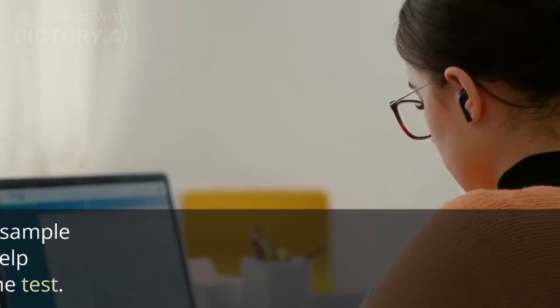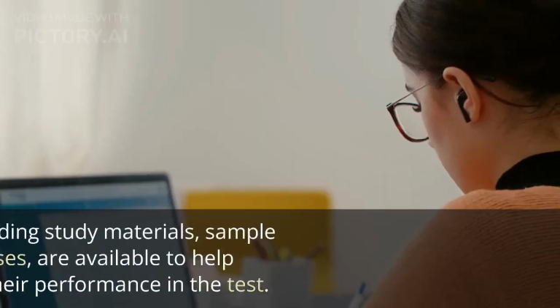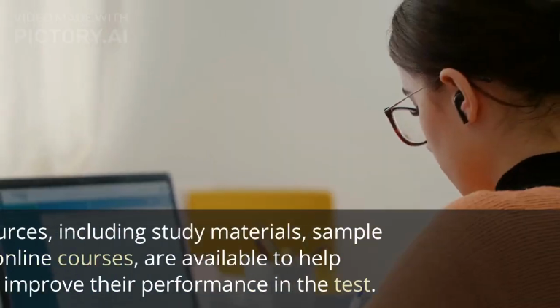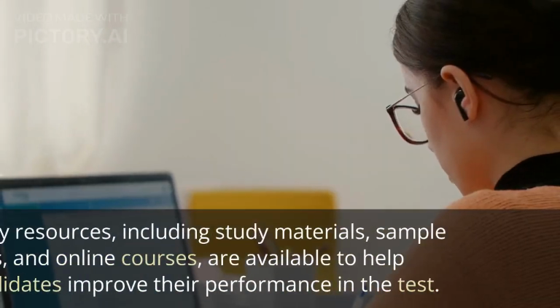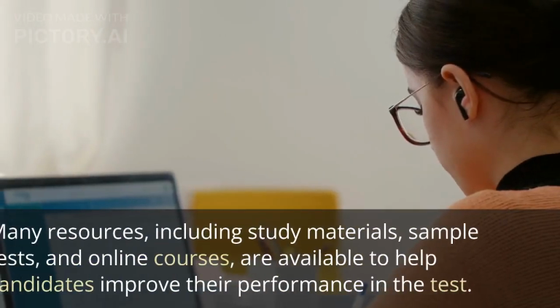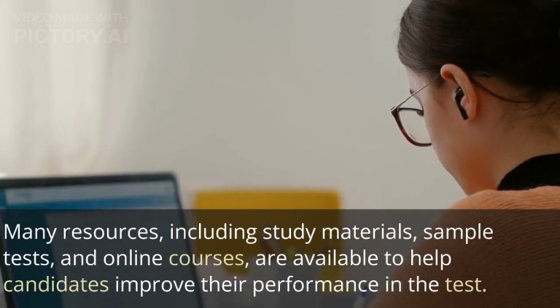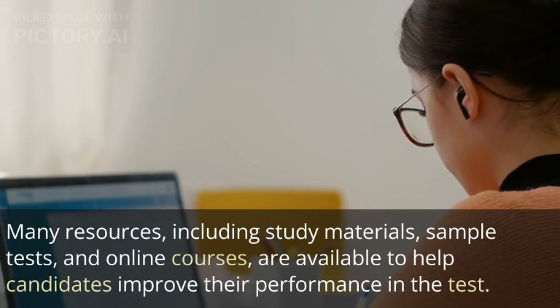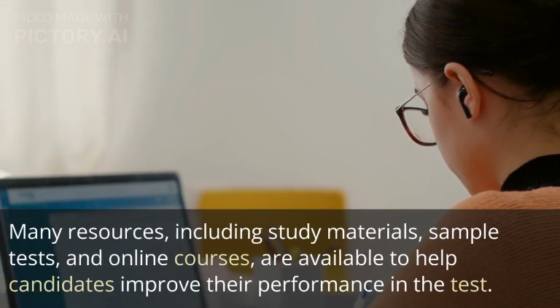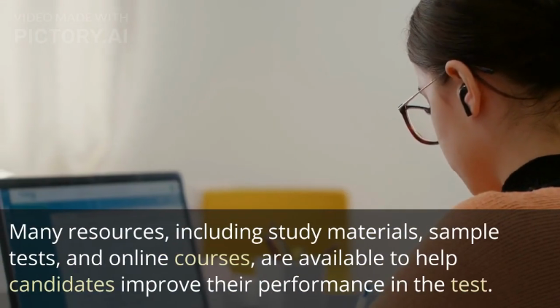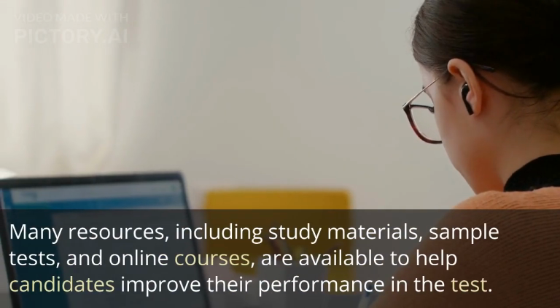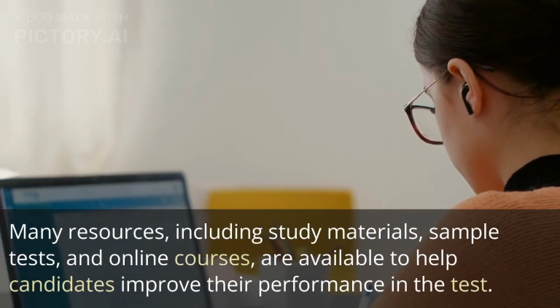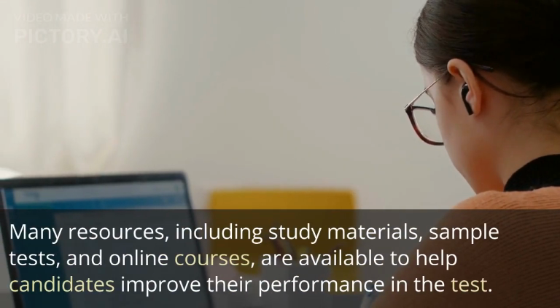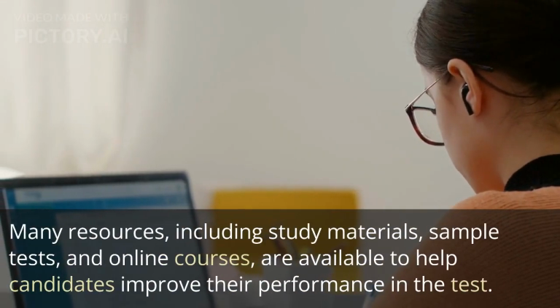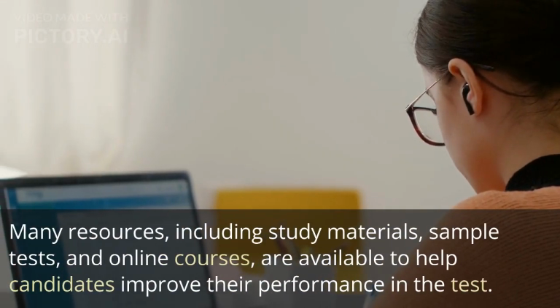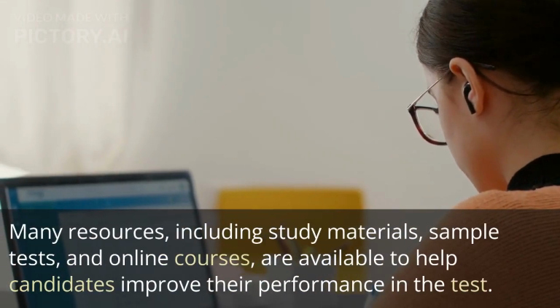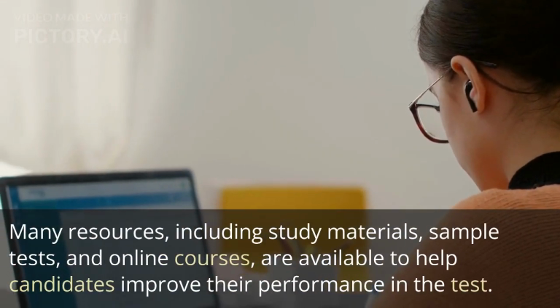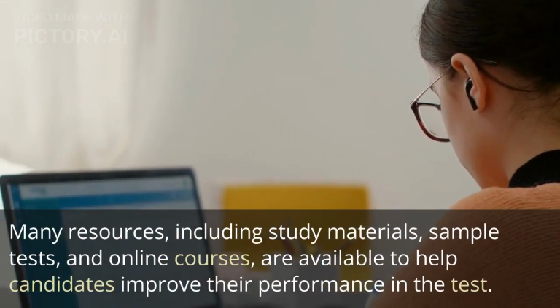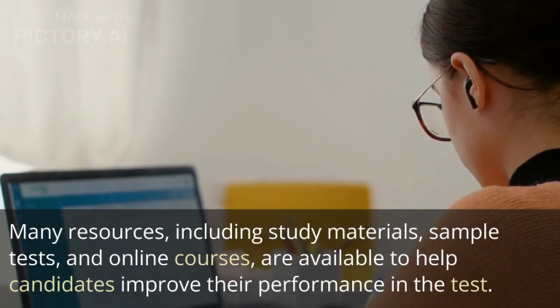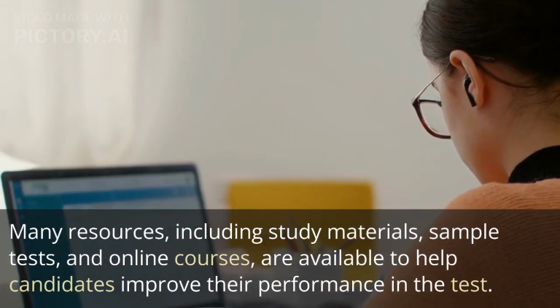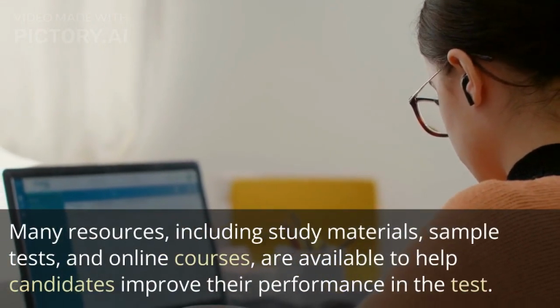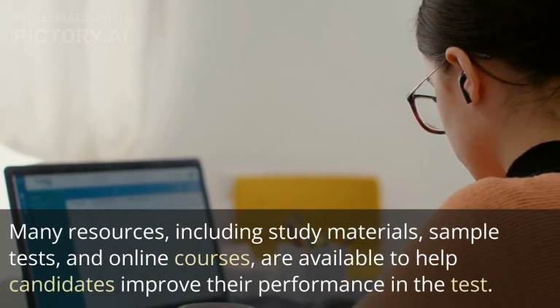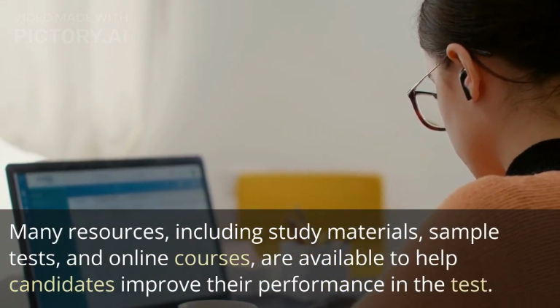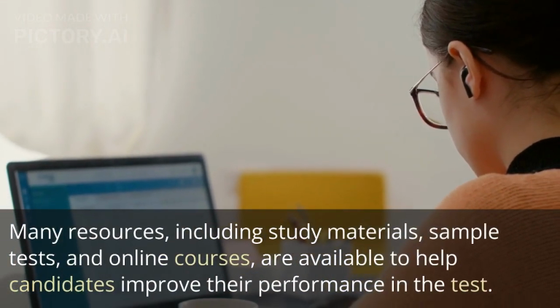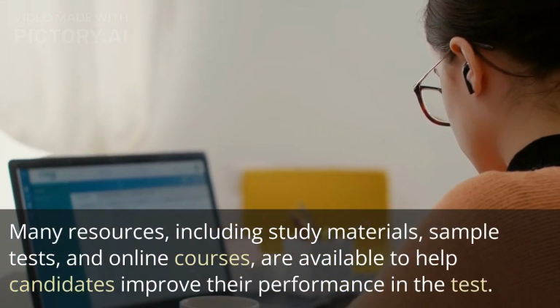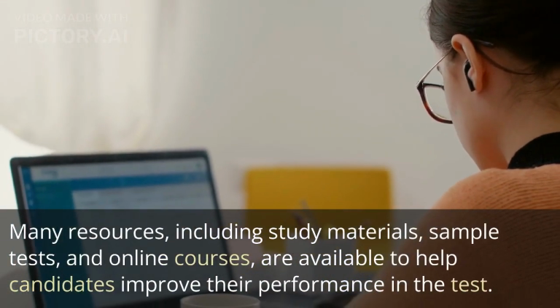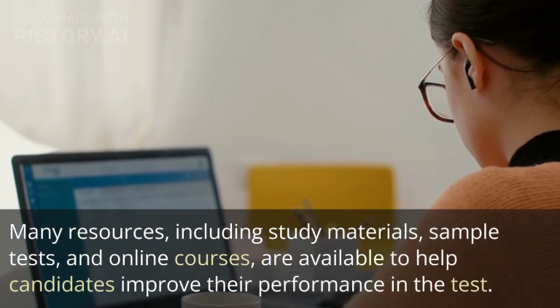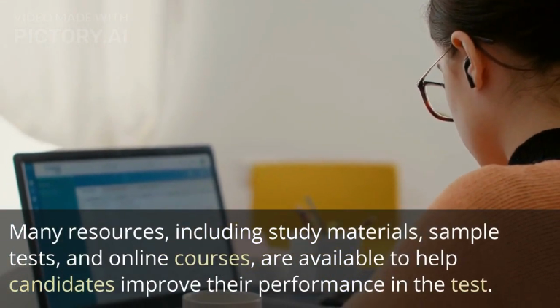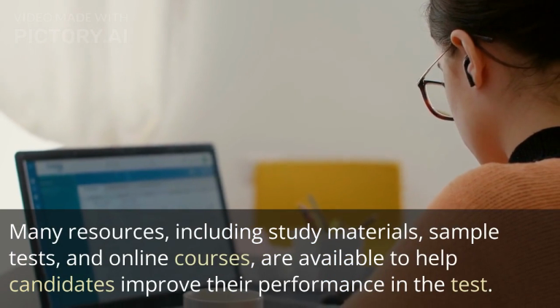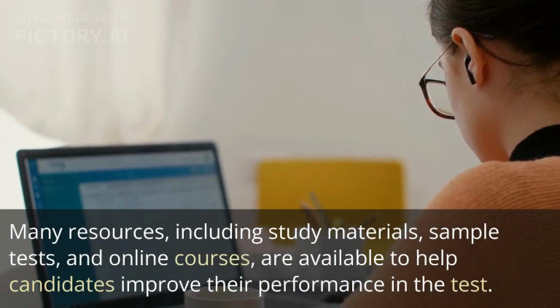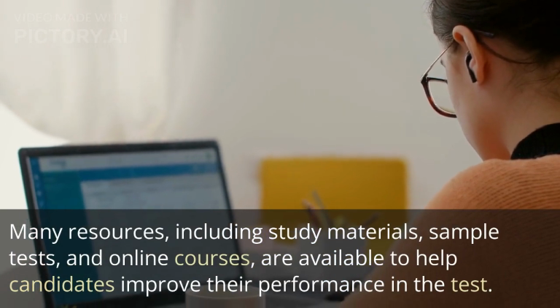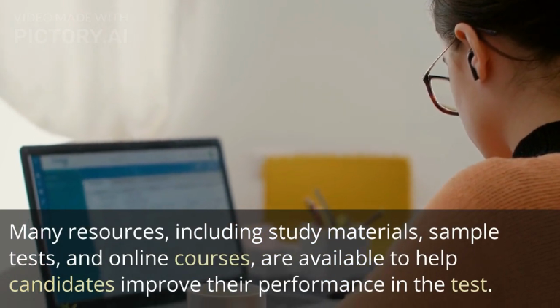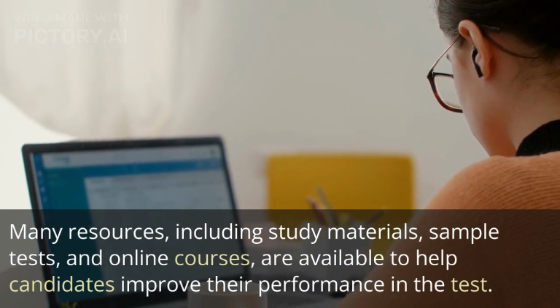Many resources, including study materials, sample tests, and online courses, are available to help candidates improve their performance in the test.